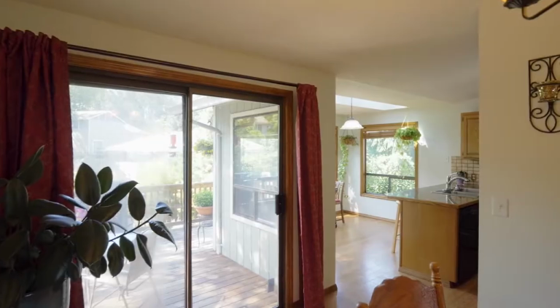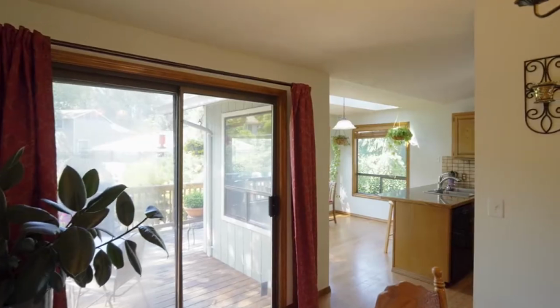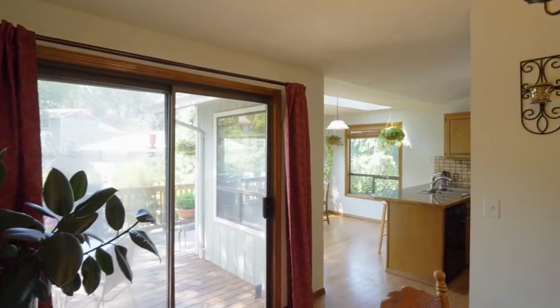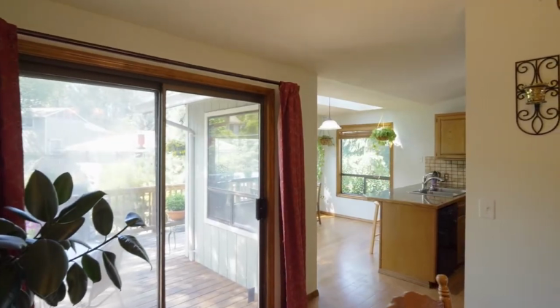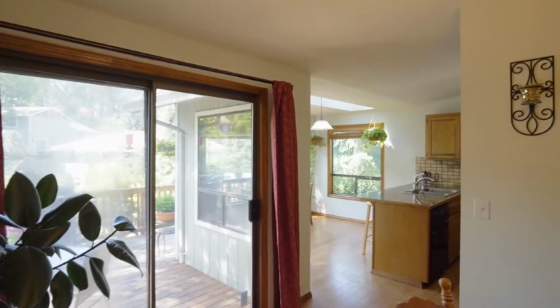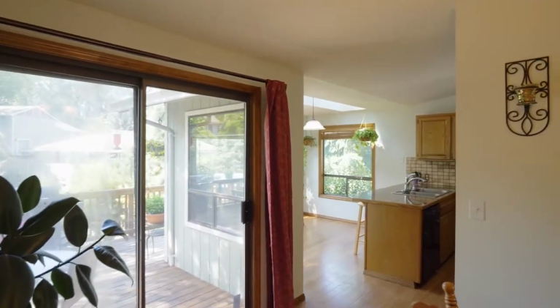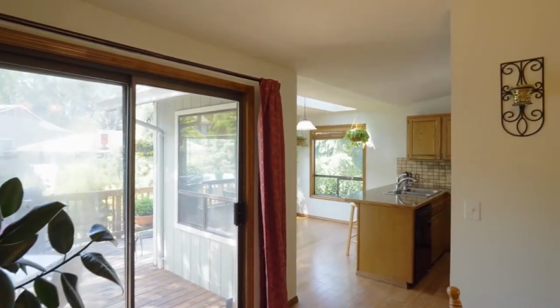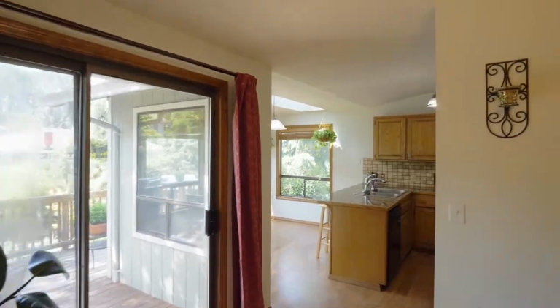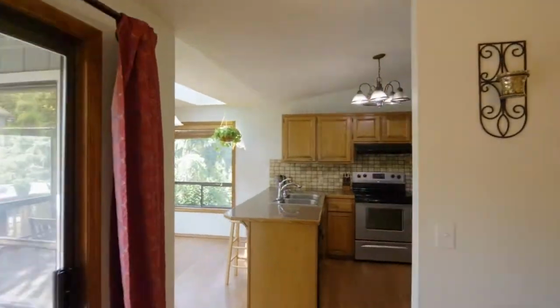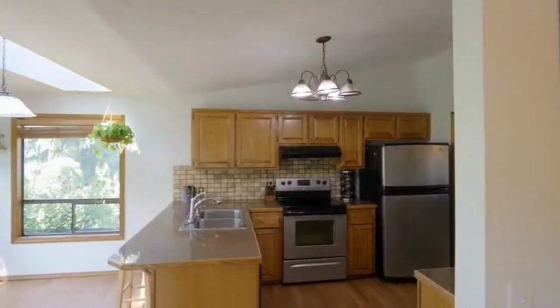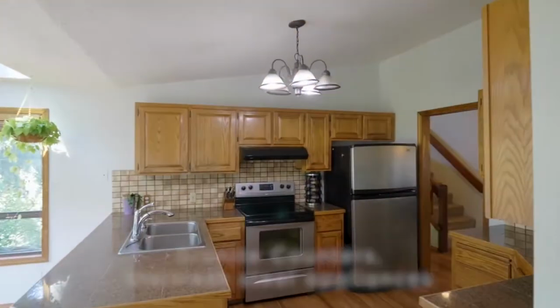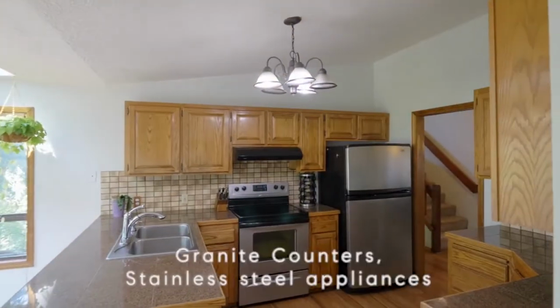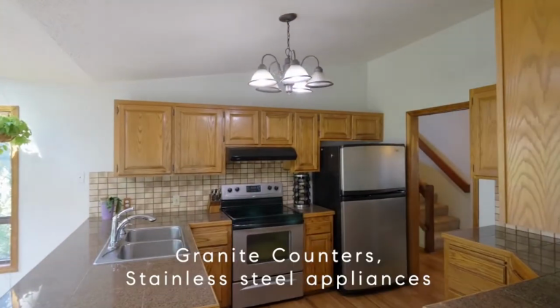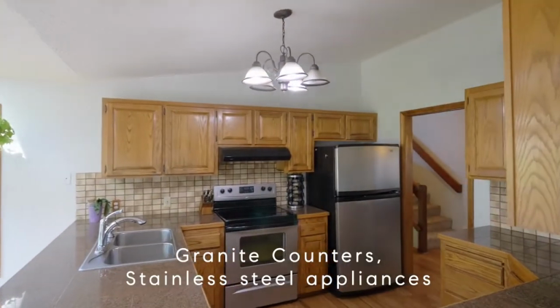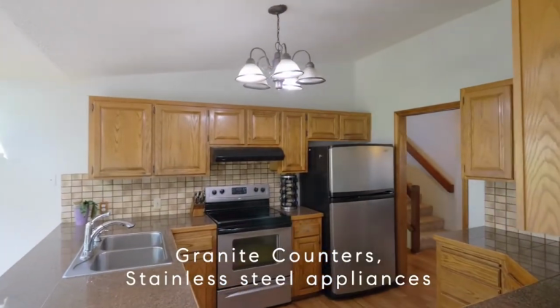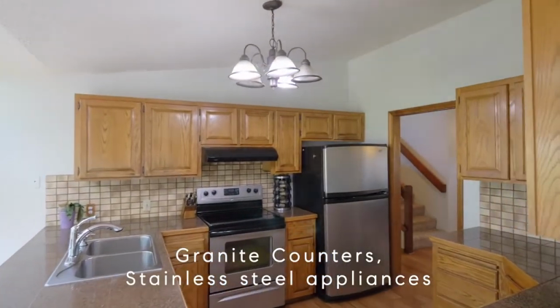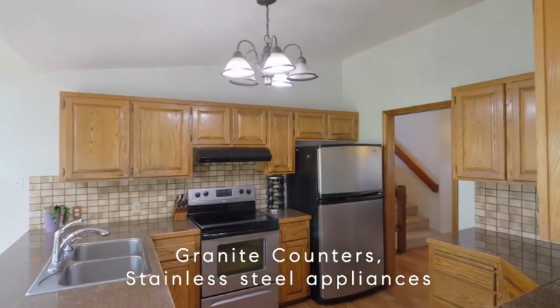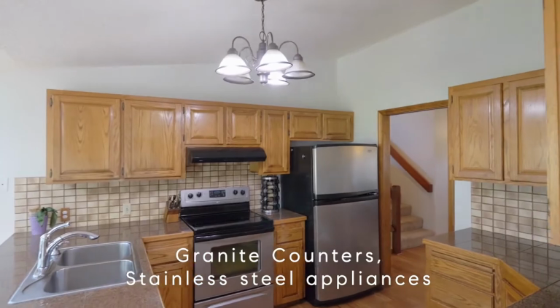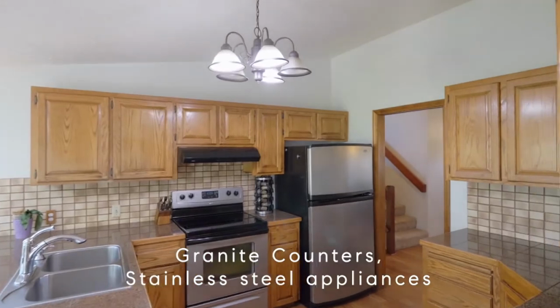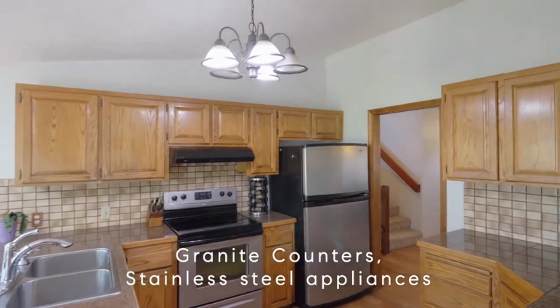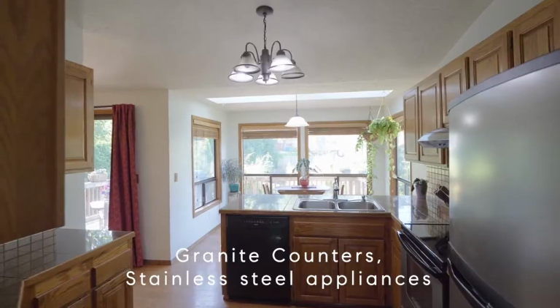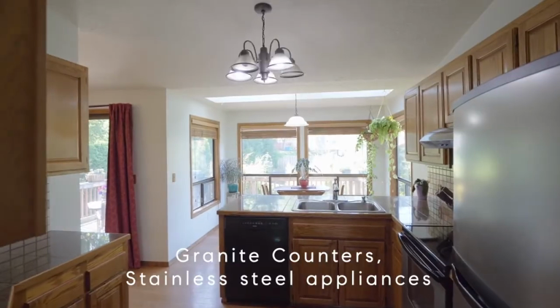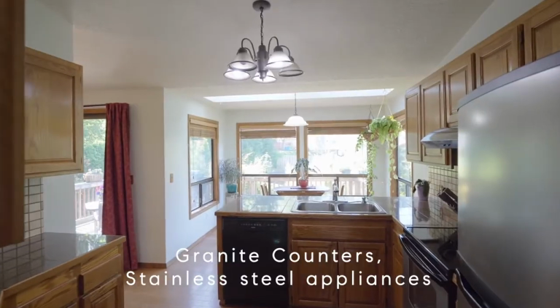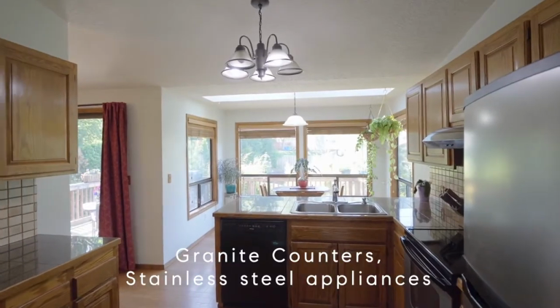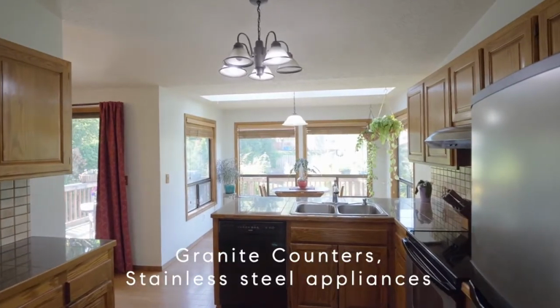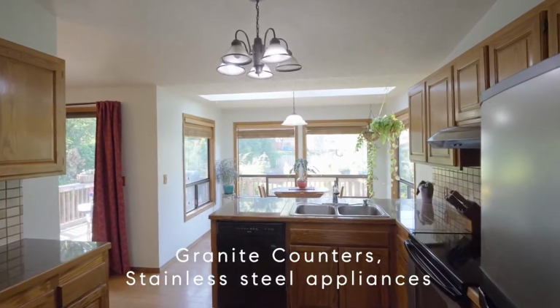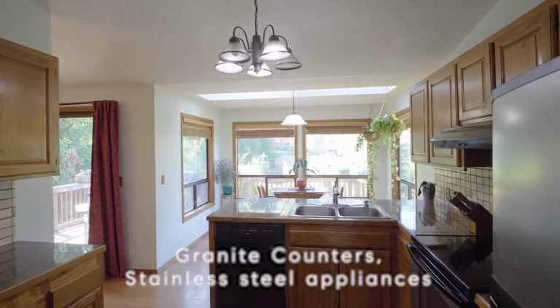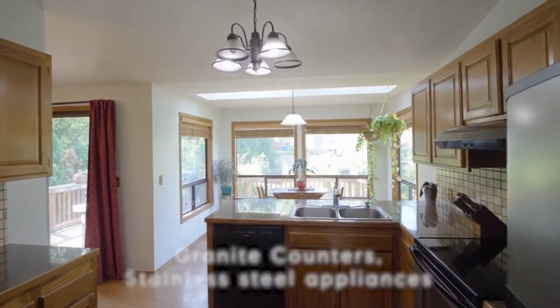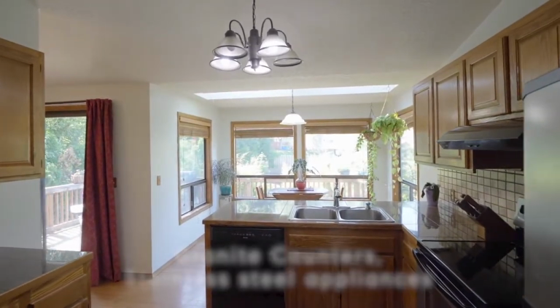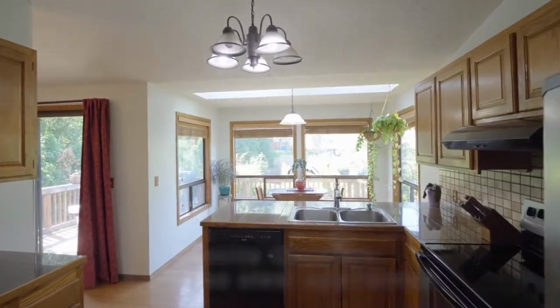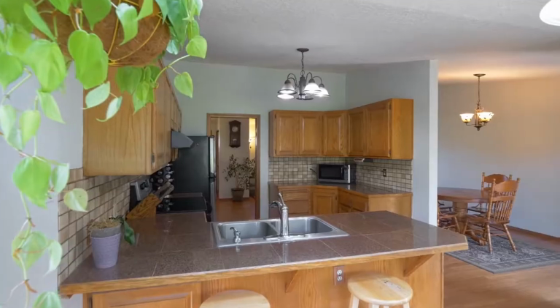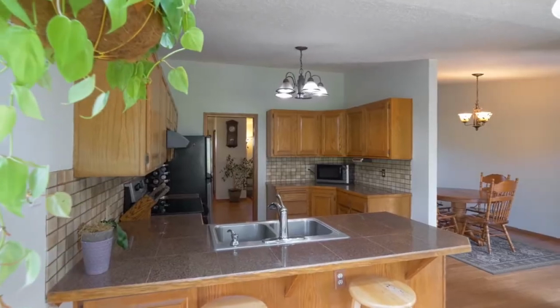The dining area opens to the delightful kitchen with granite counters, stainless steel appliances, and skylights.